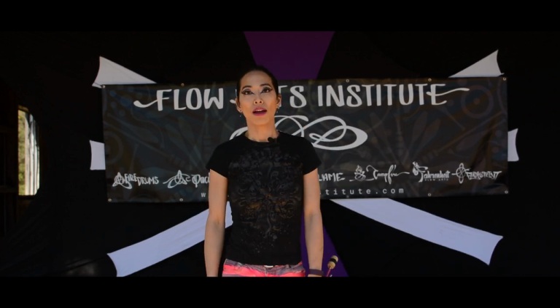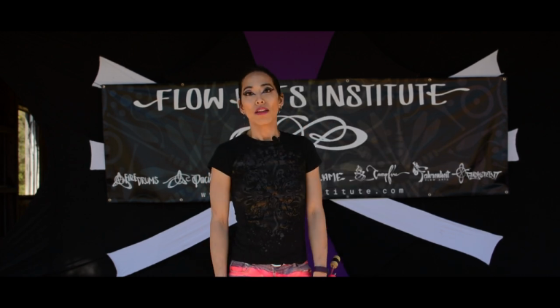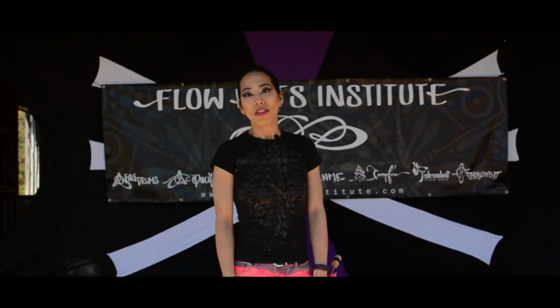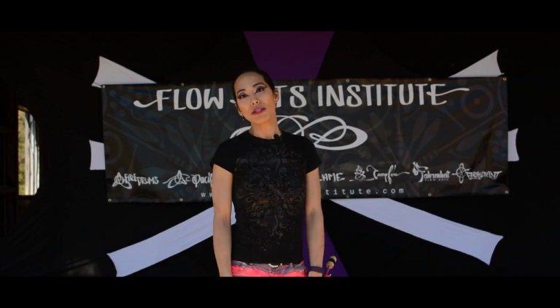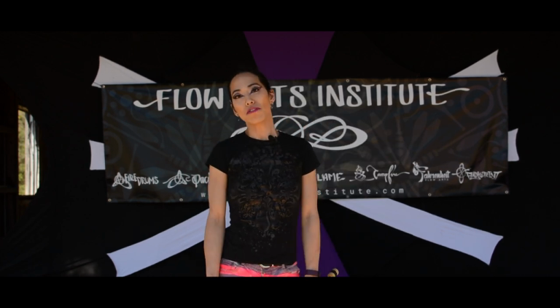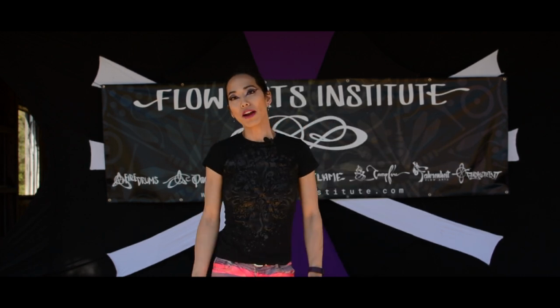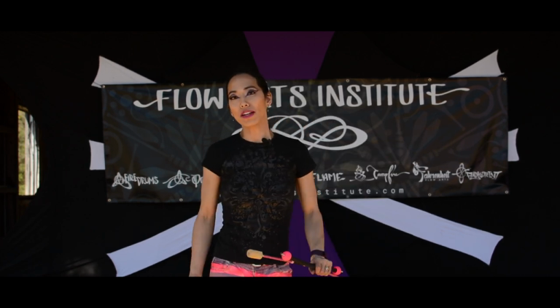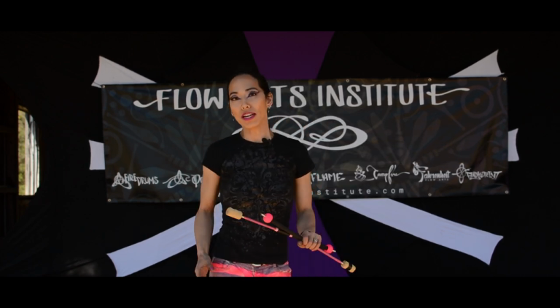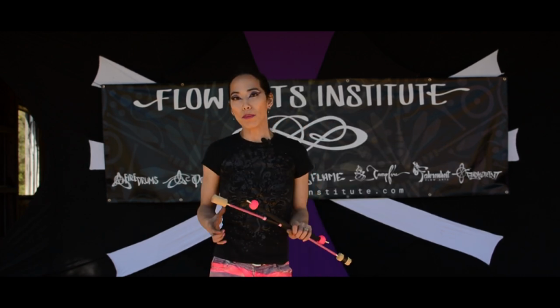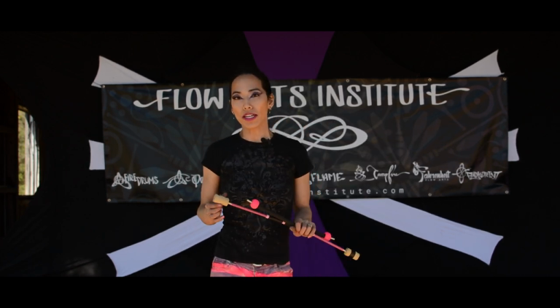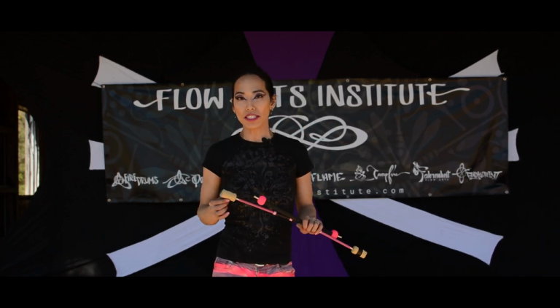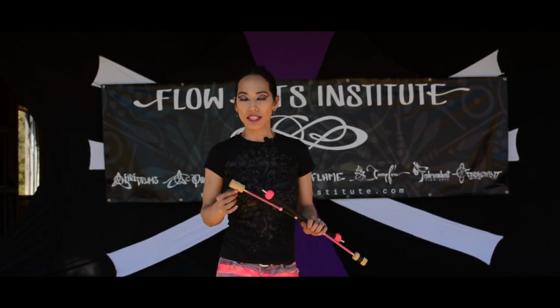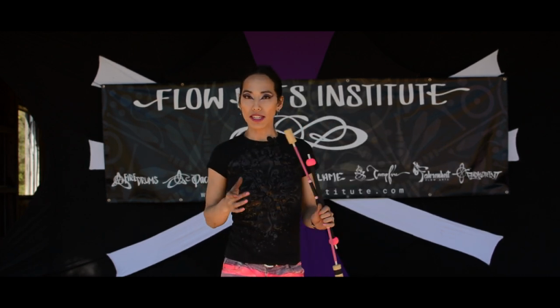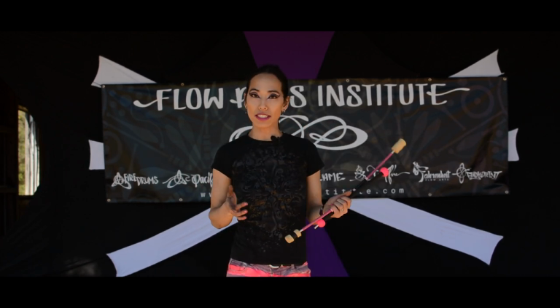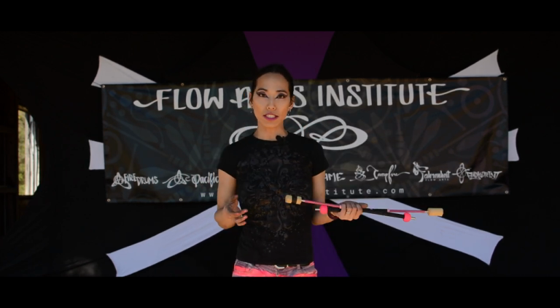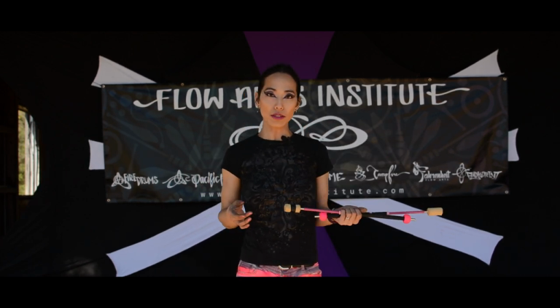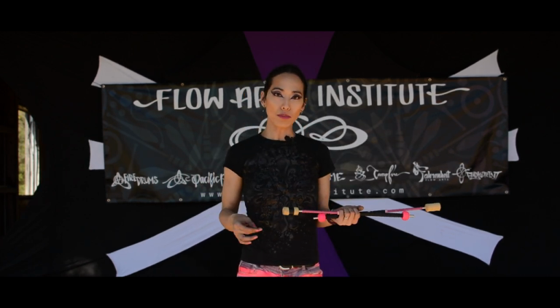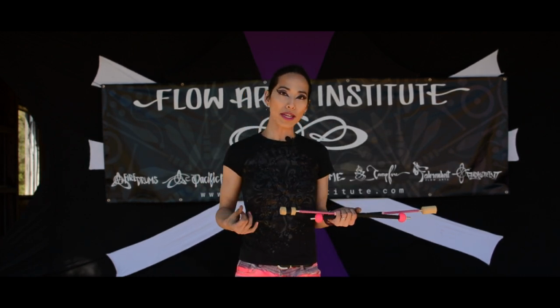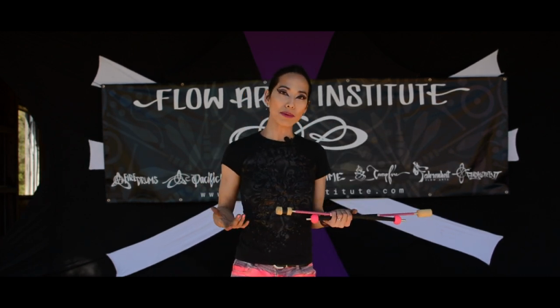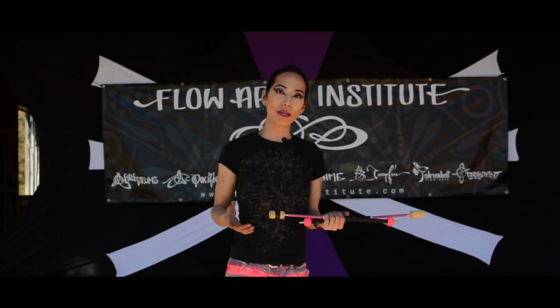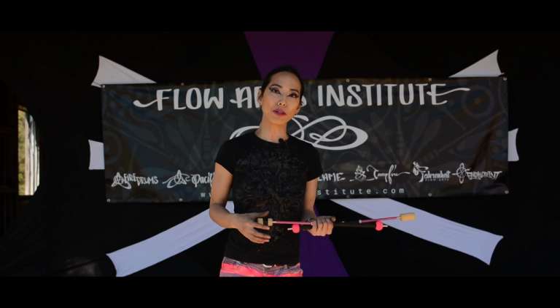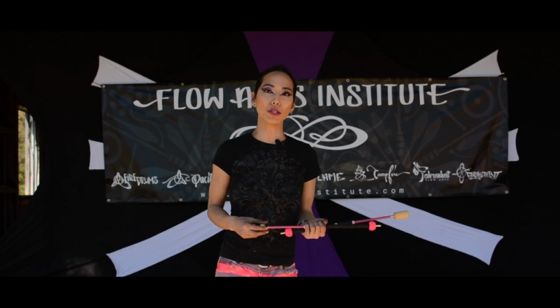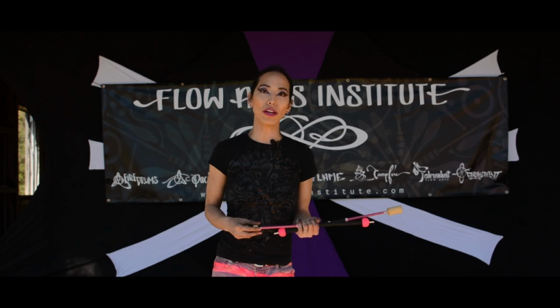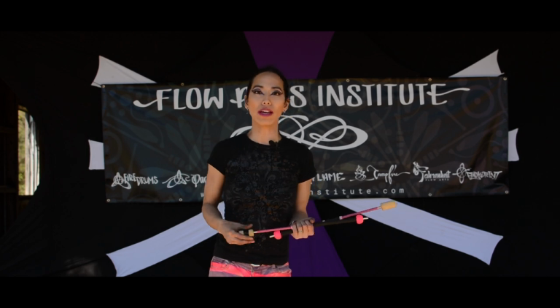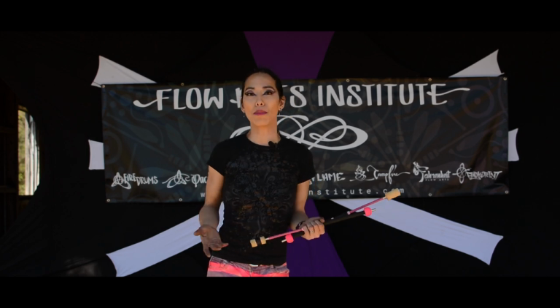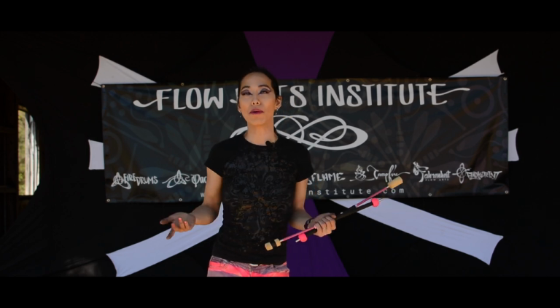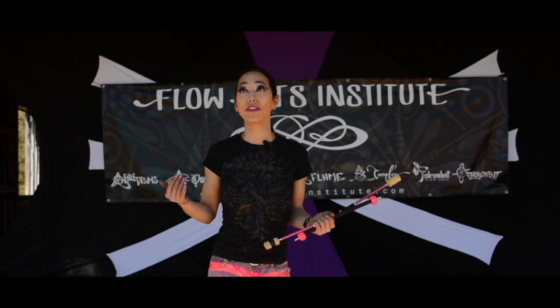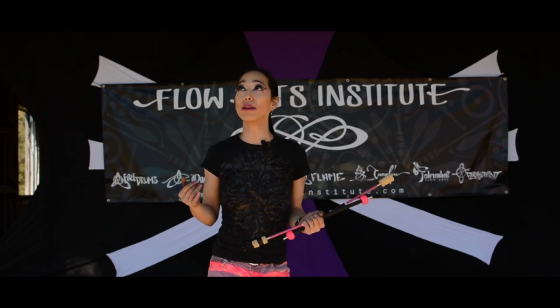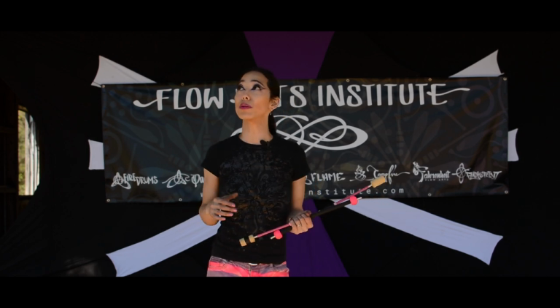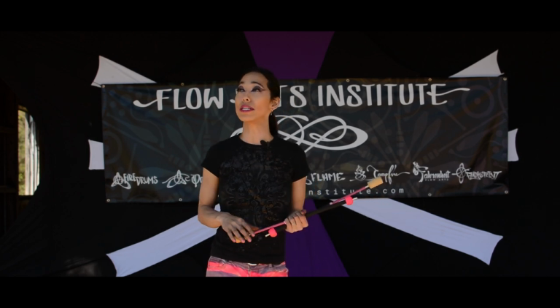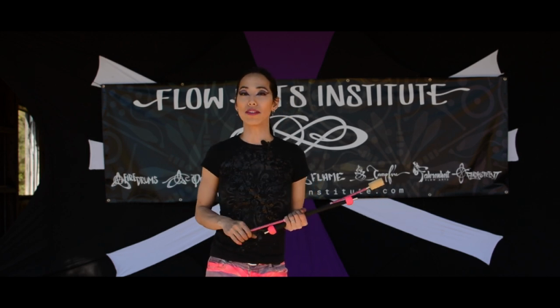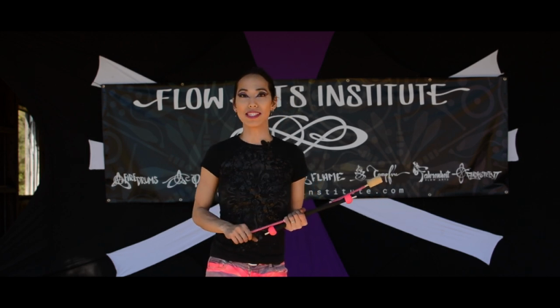That was a fire-eating combination that I like to do. My name is April Choi and I'm at Flame 2017.